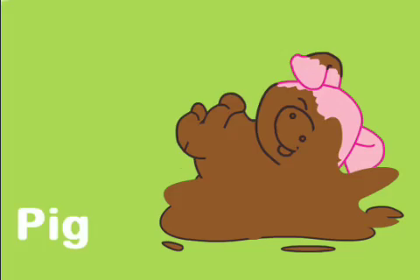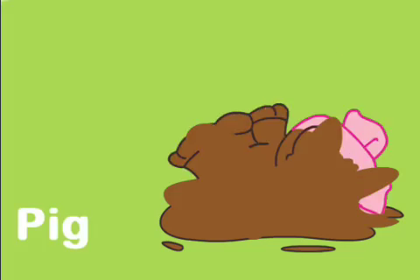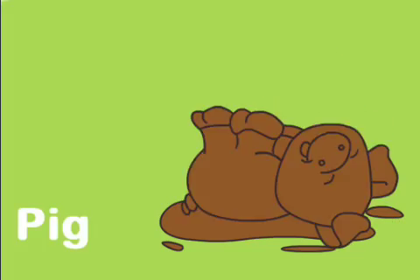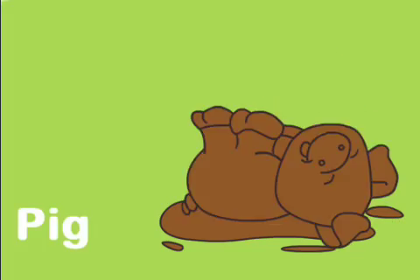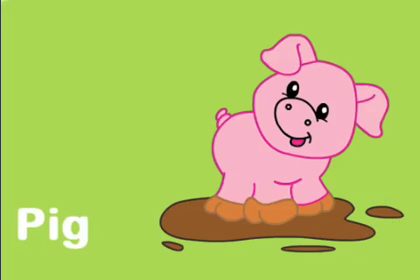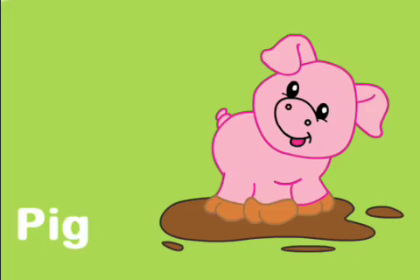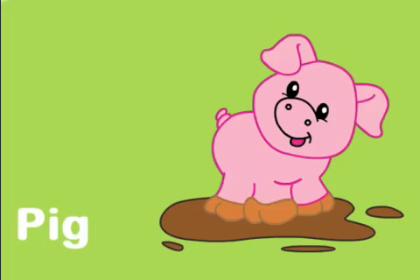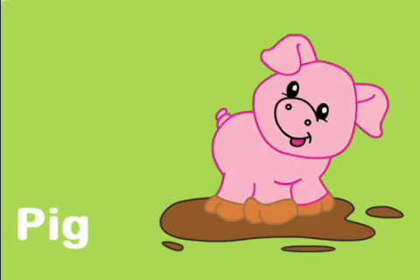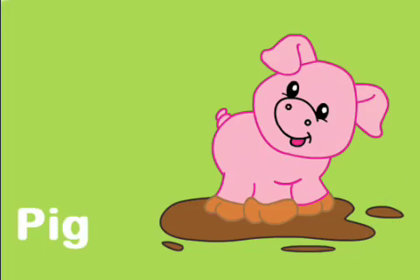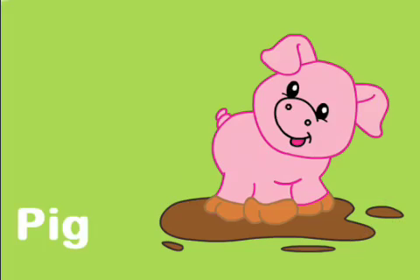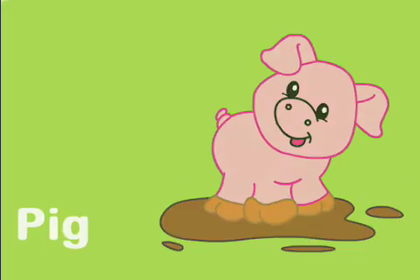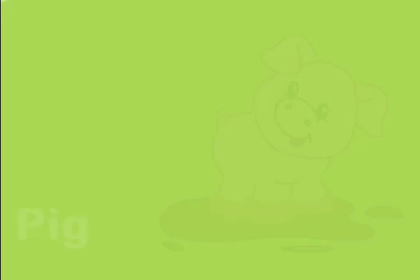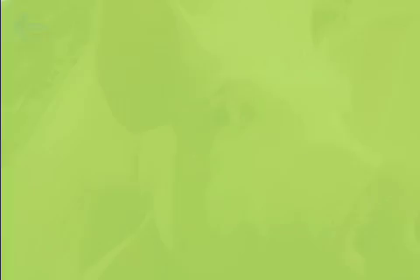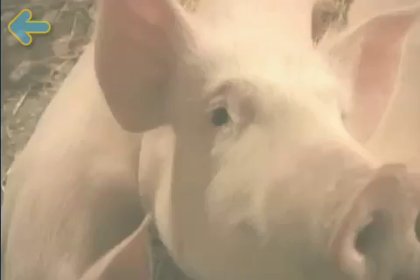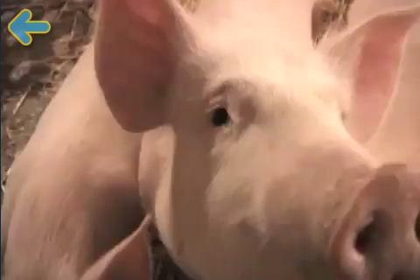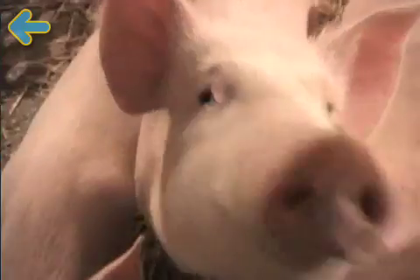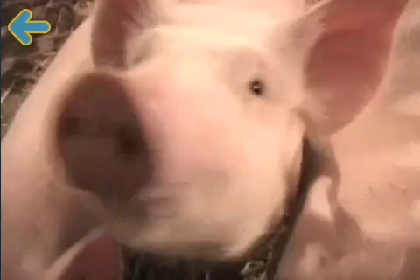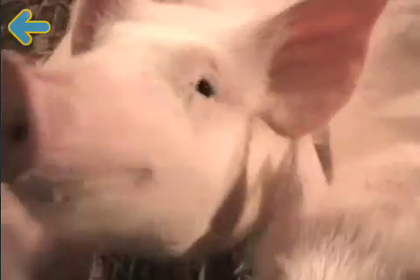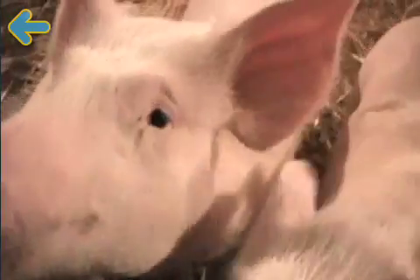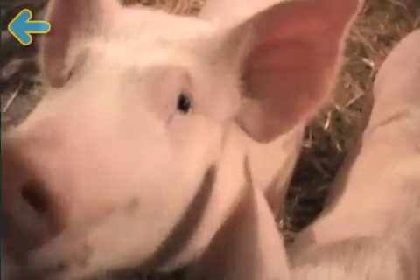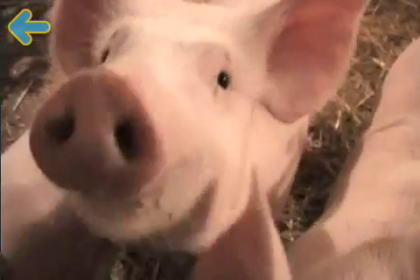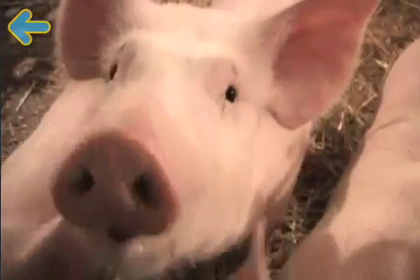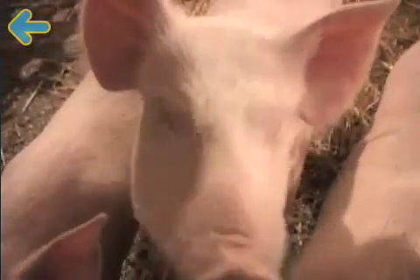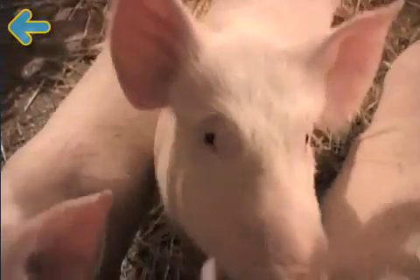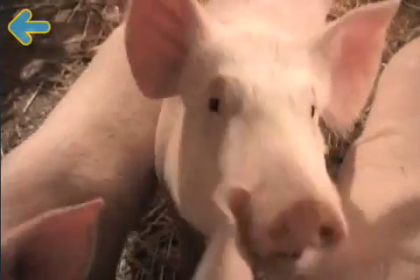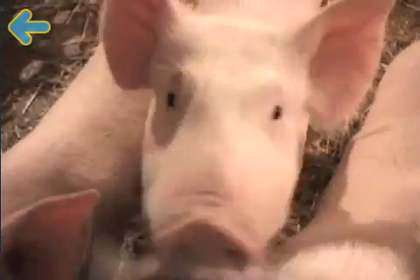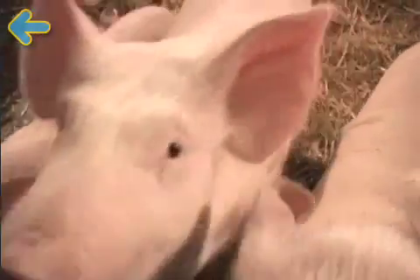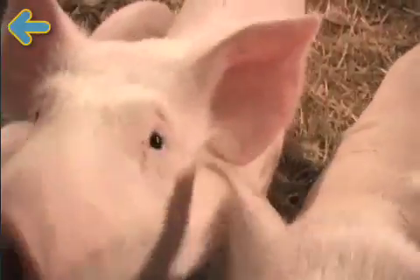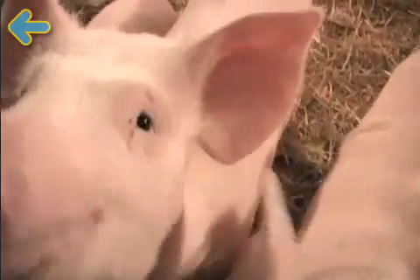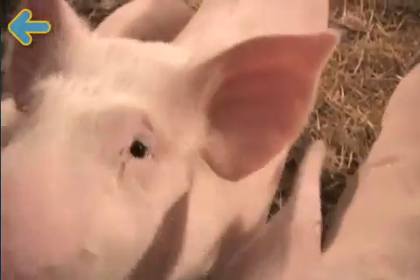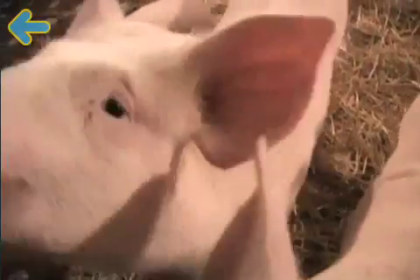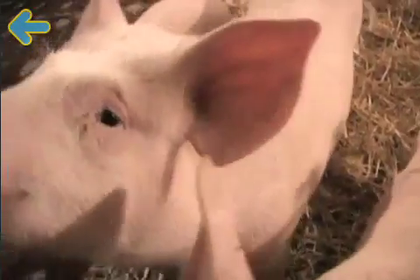Pig! Pigs have curly tails. Their nose is called a snout.